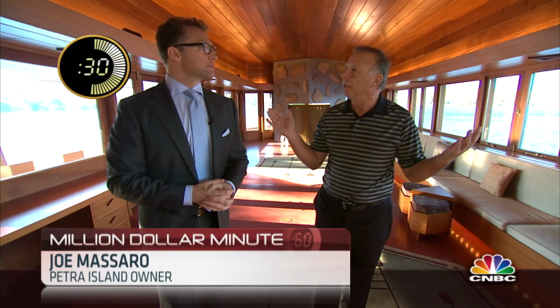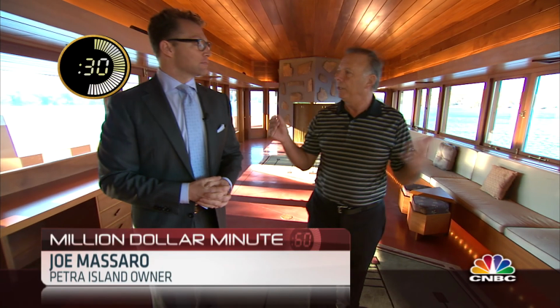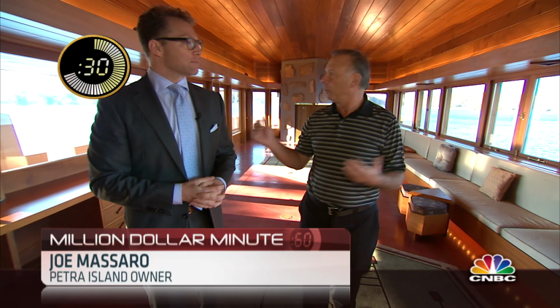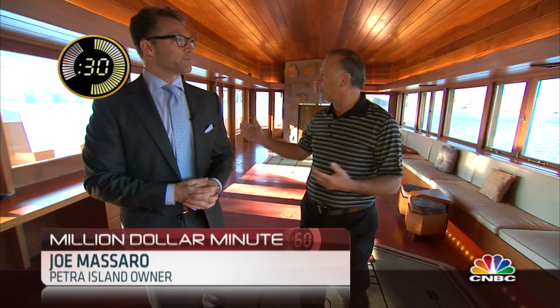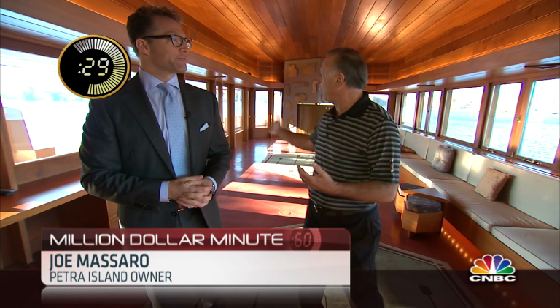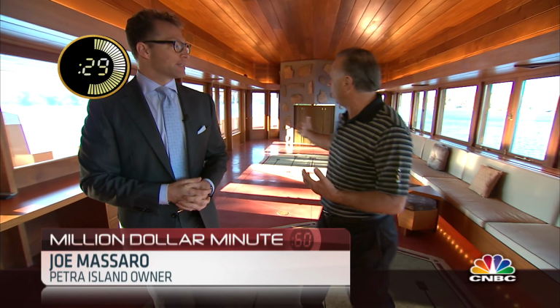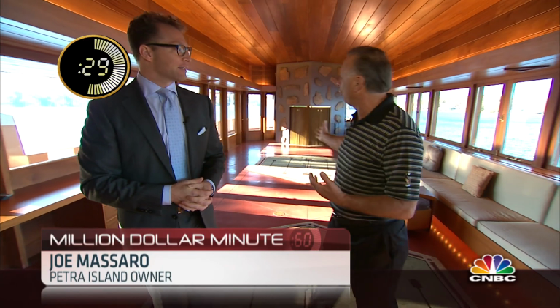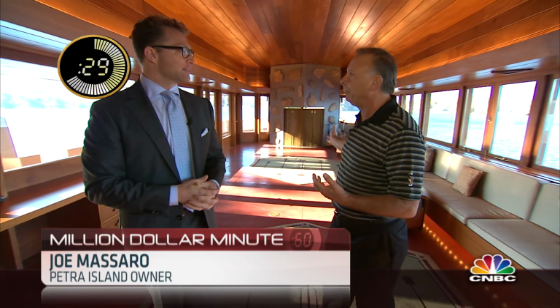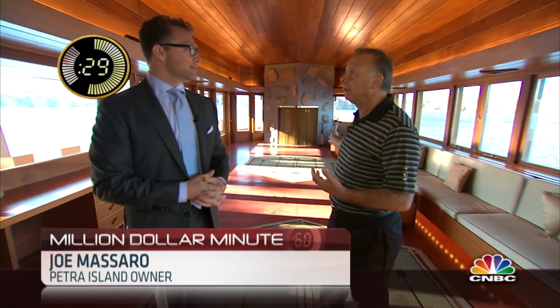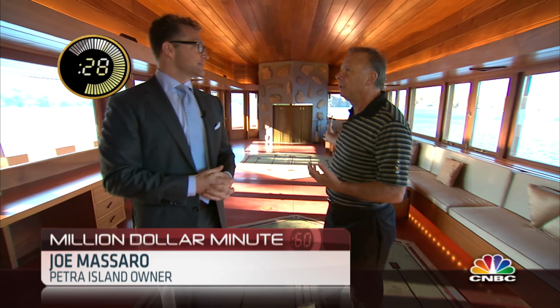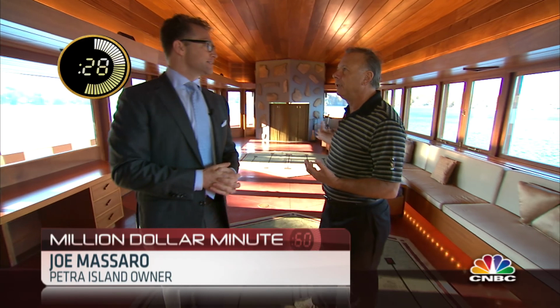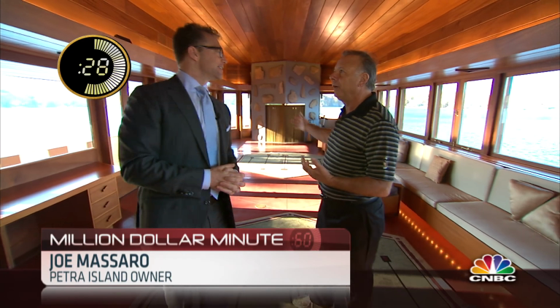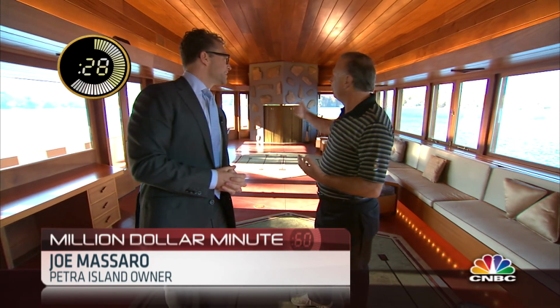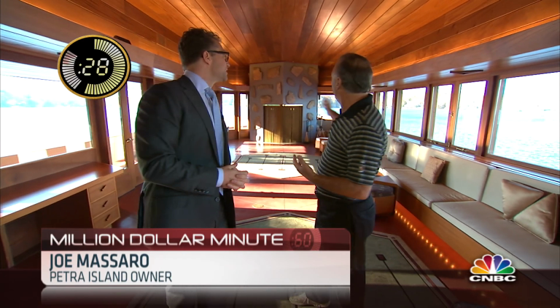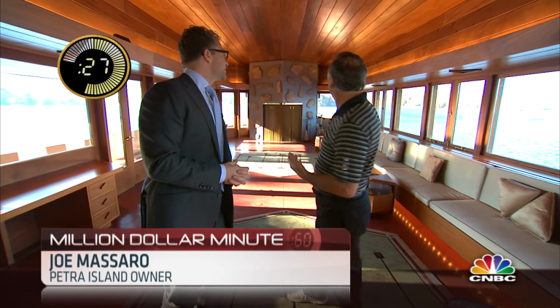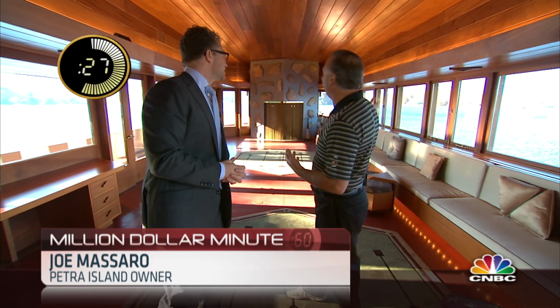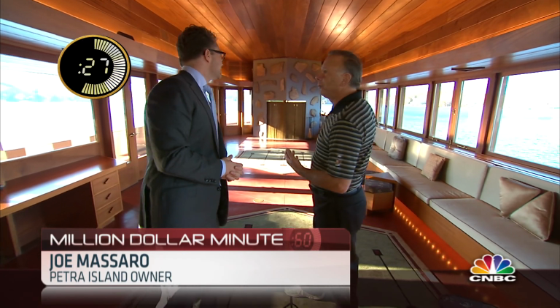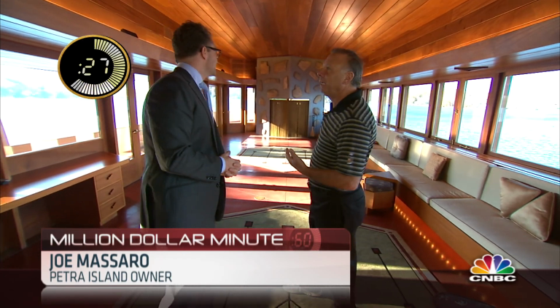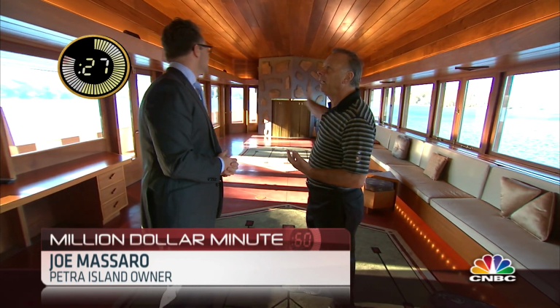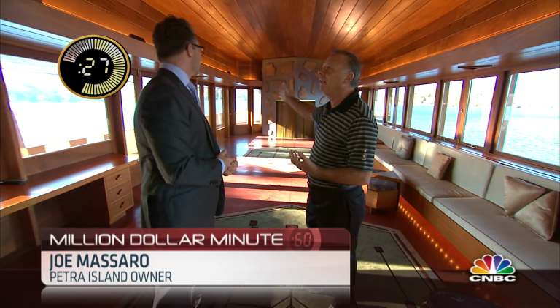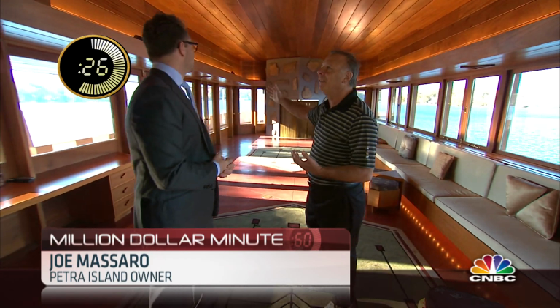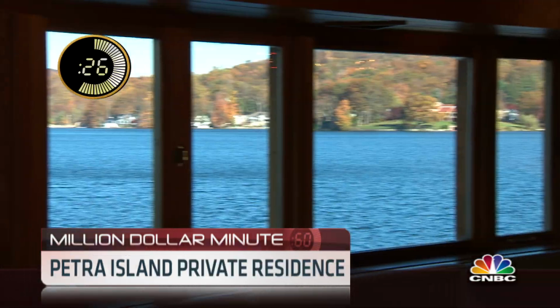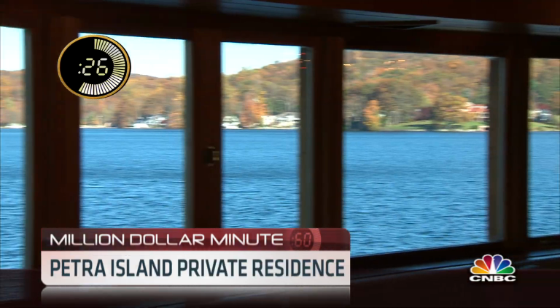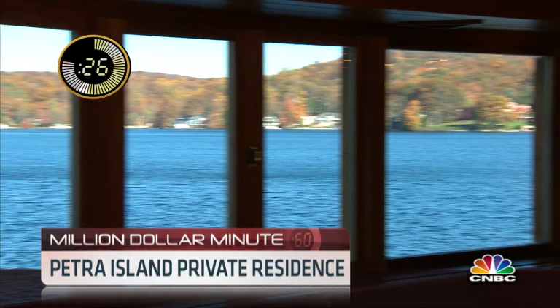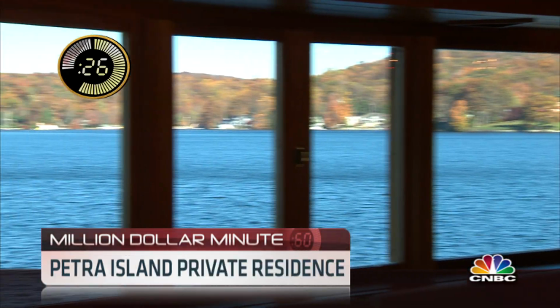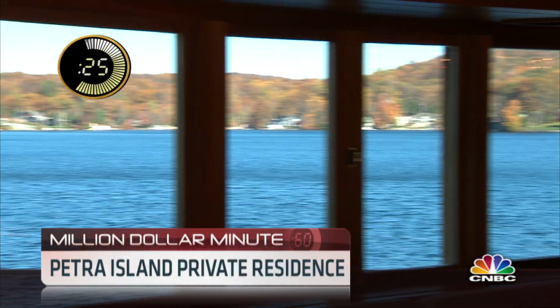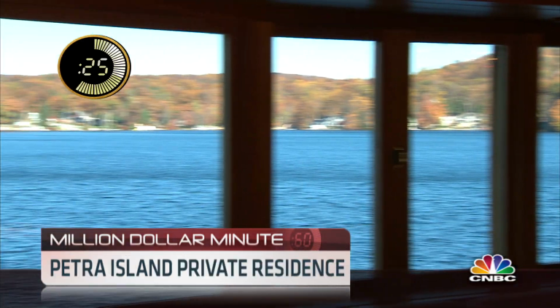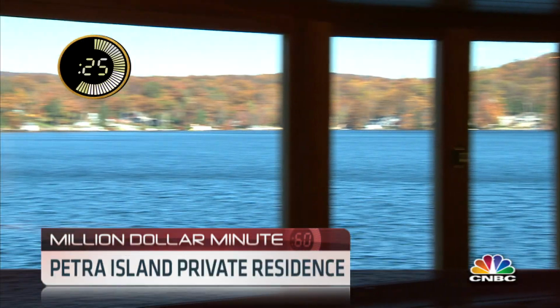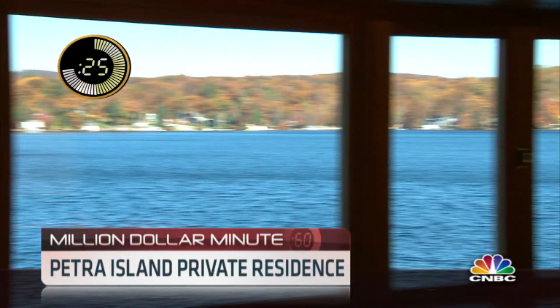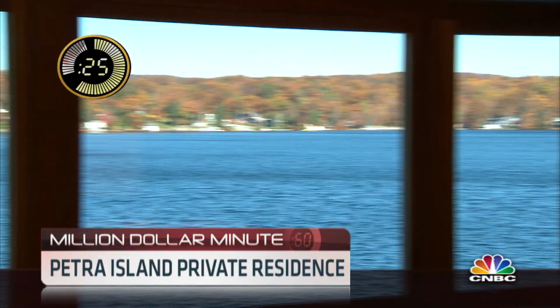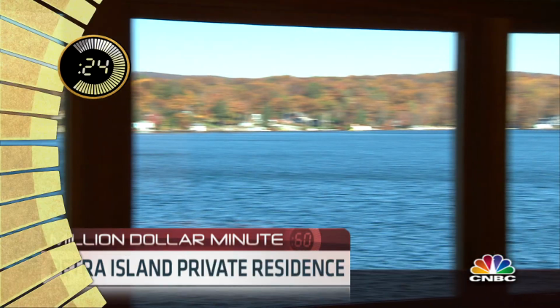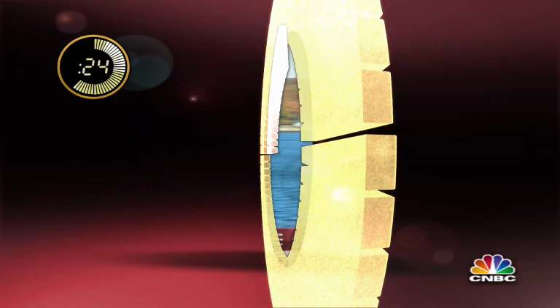It's almost like you're on a ship here. You're out in the water, you don't see any land, and it's so peaceful out here — it's amazing.